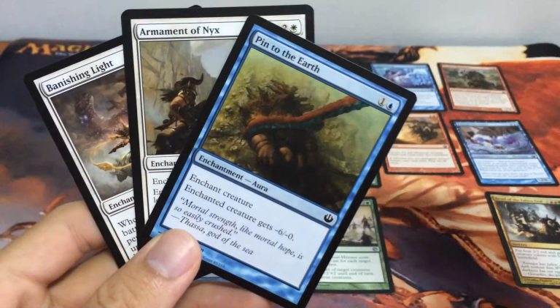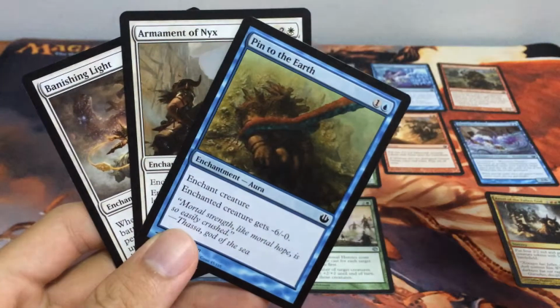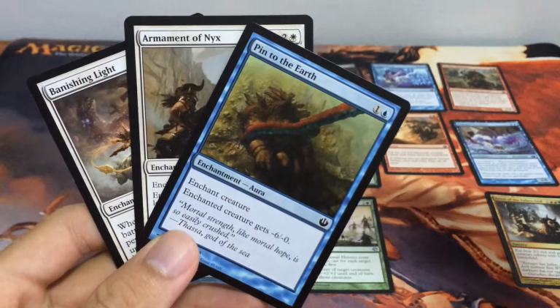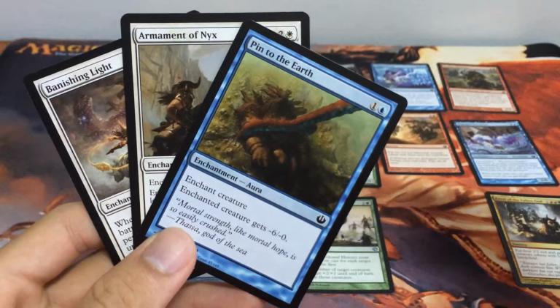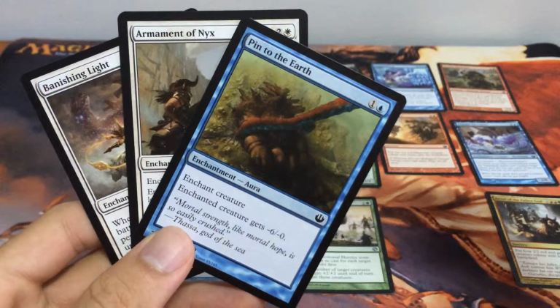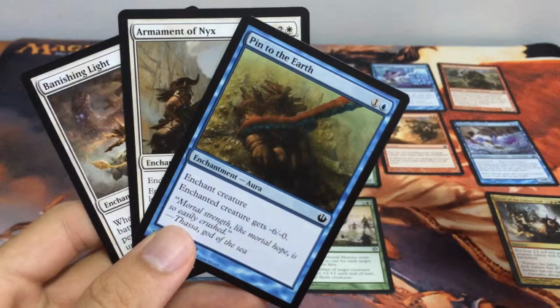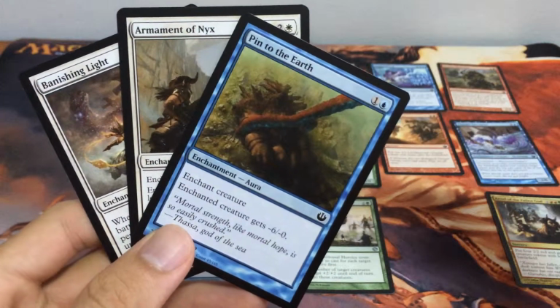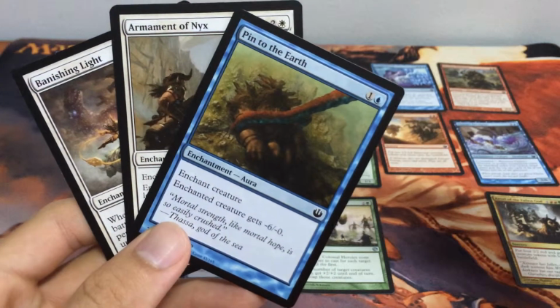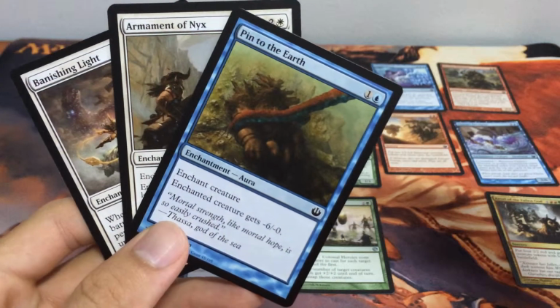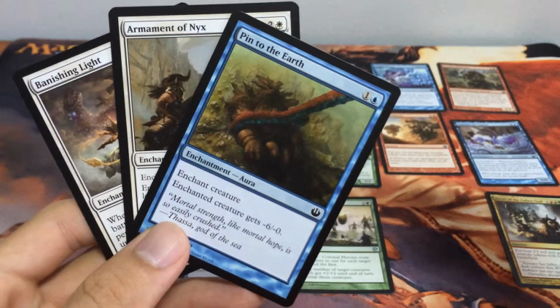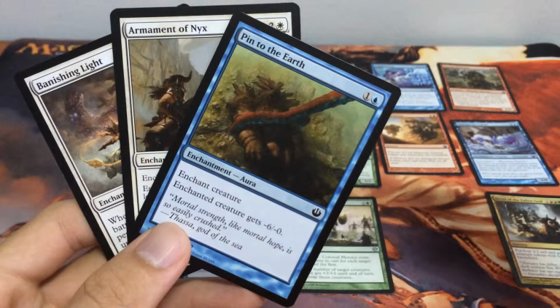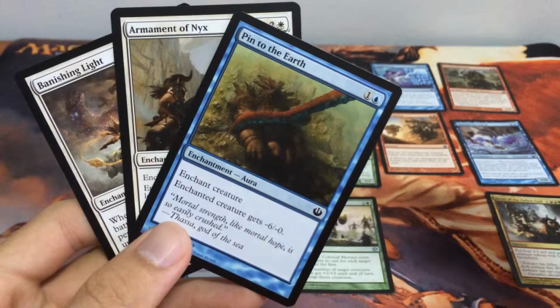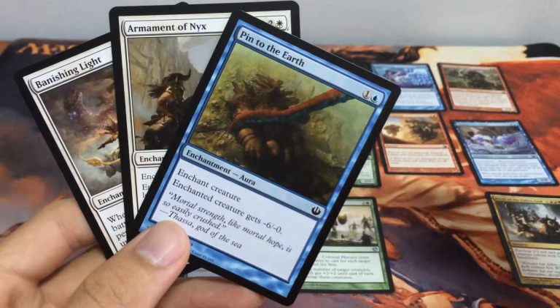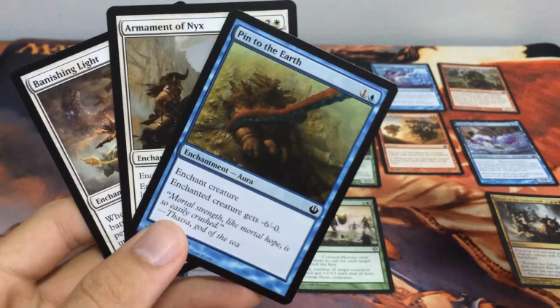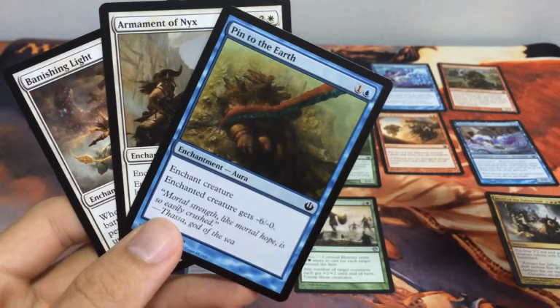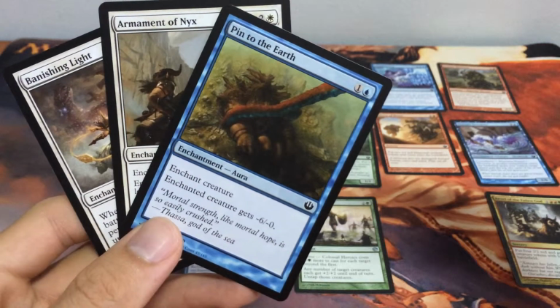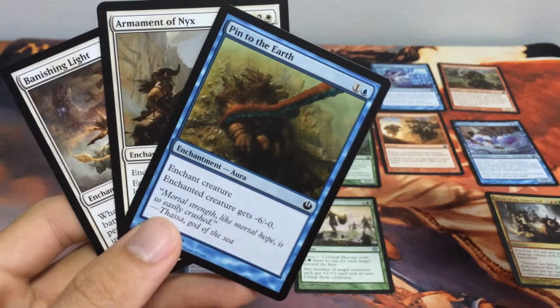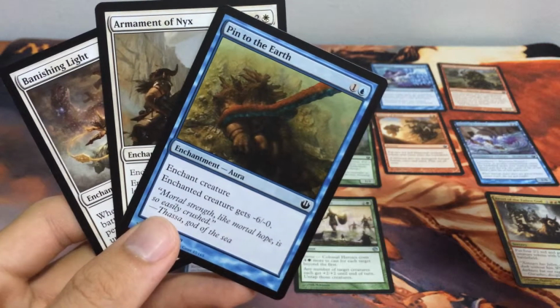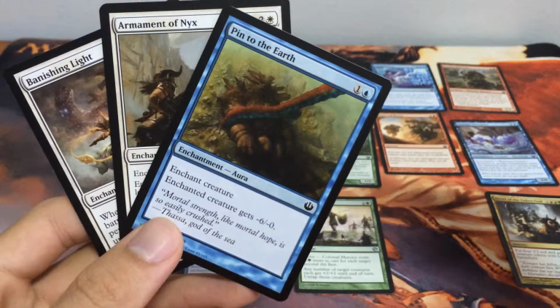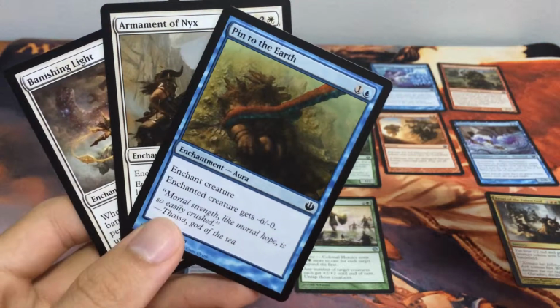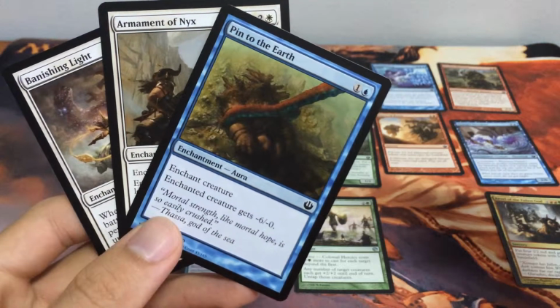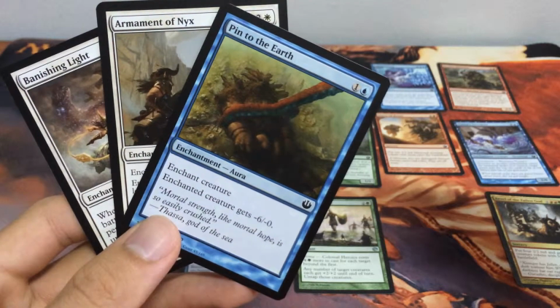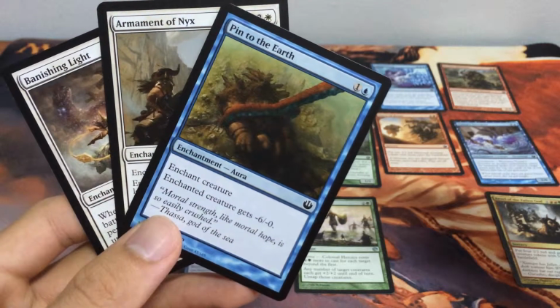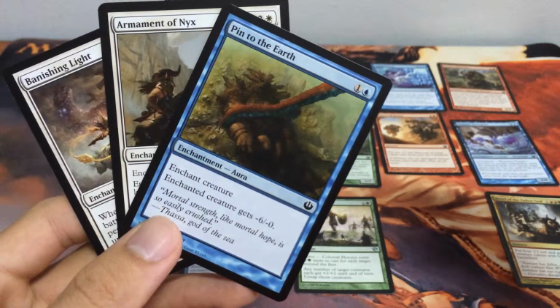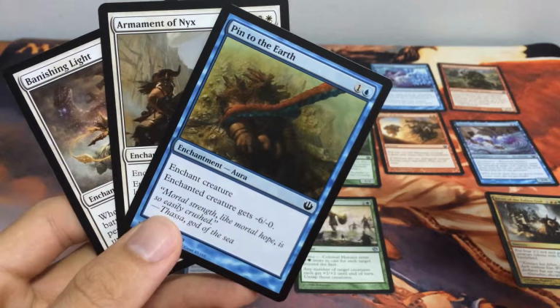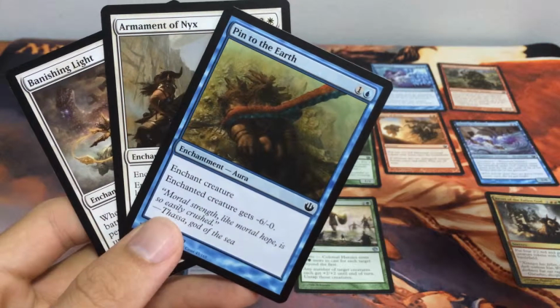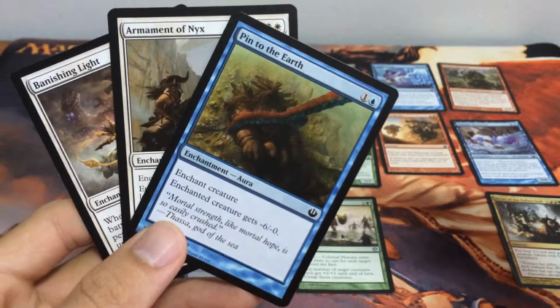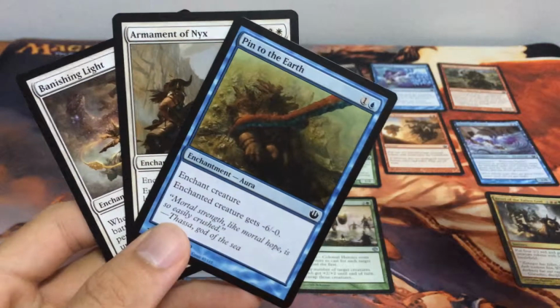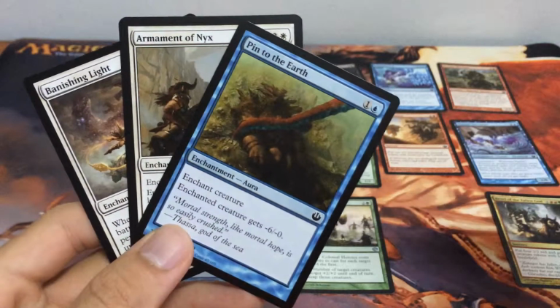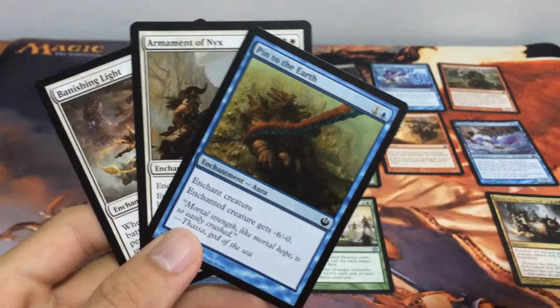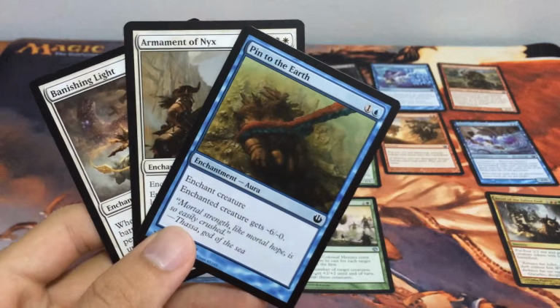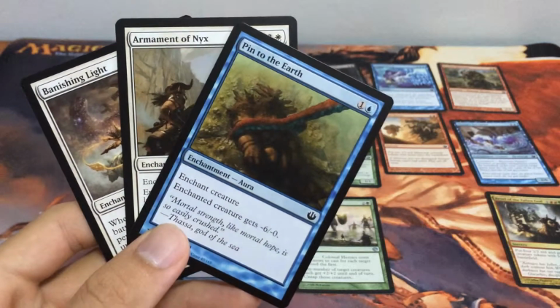And the third one: Pin to the Earth. Enchant creature — it gets minus 6, minus 0 for 2 mana.